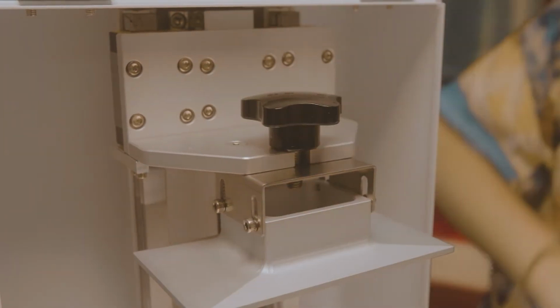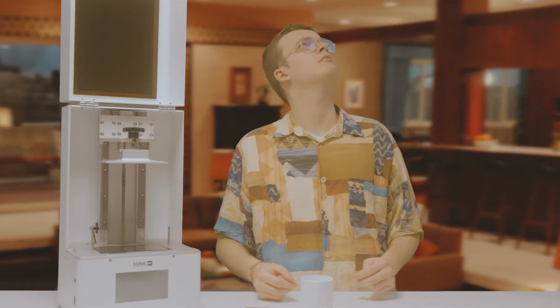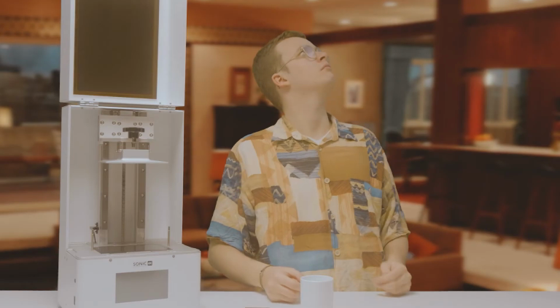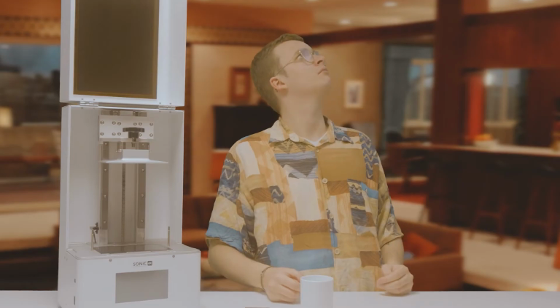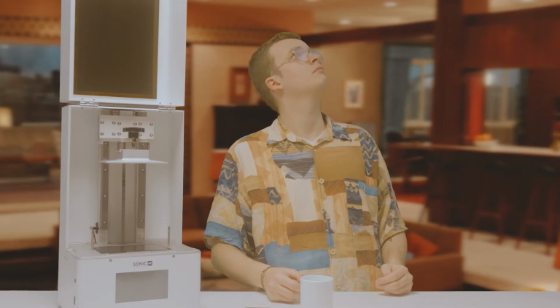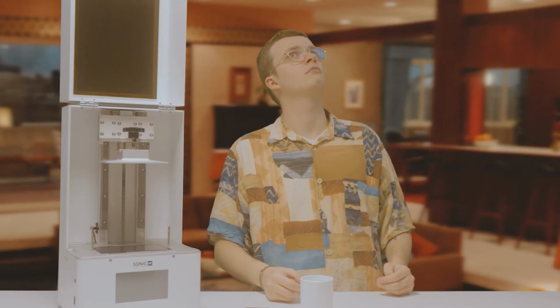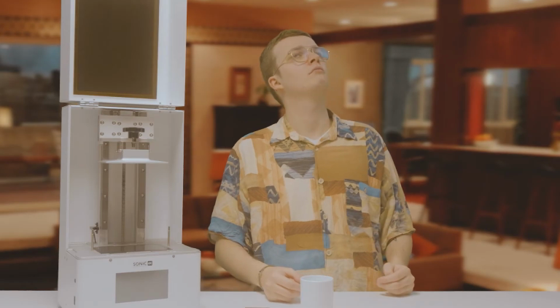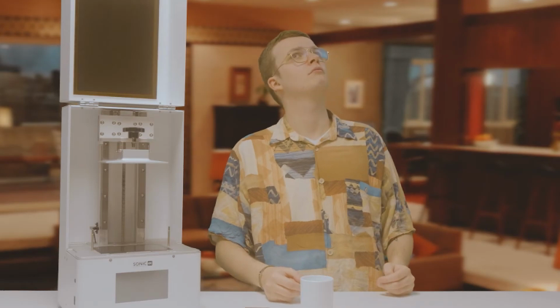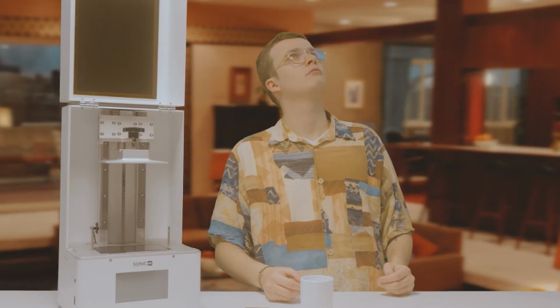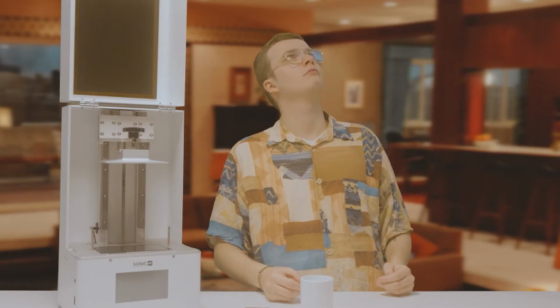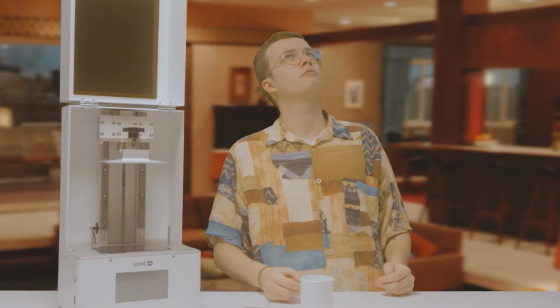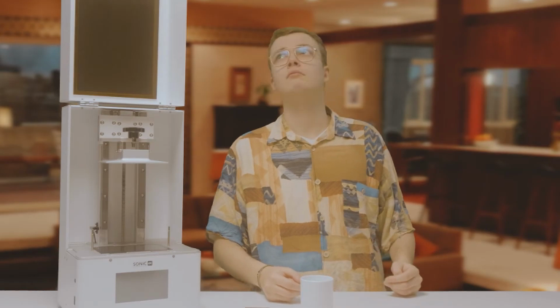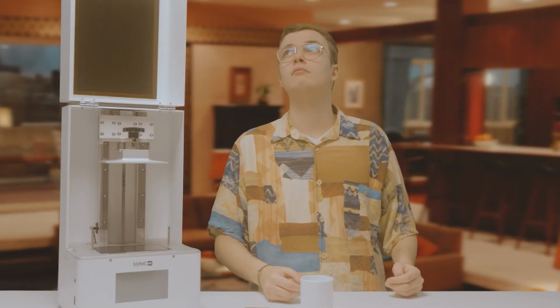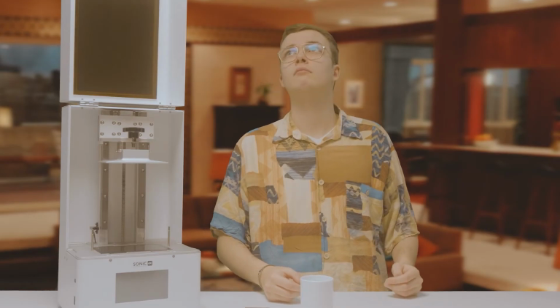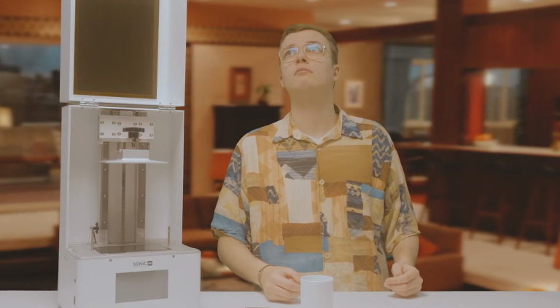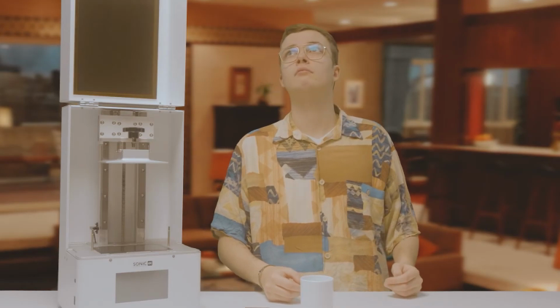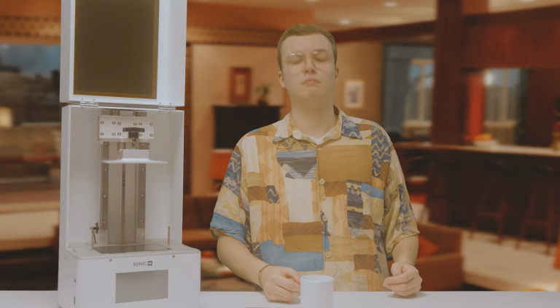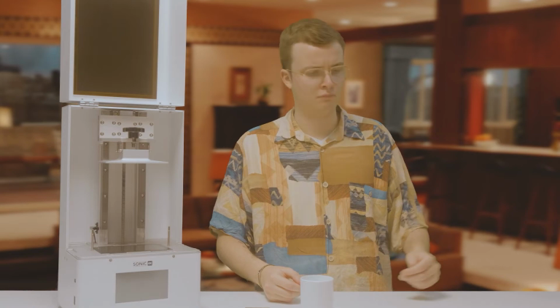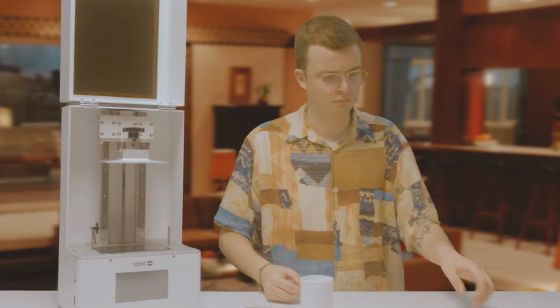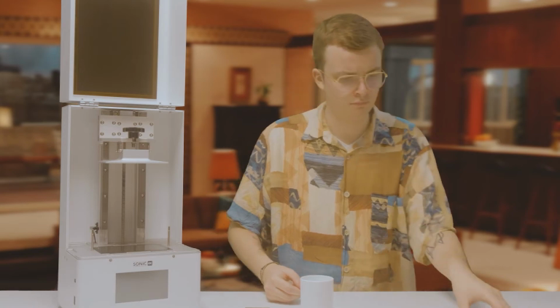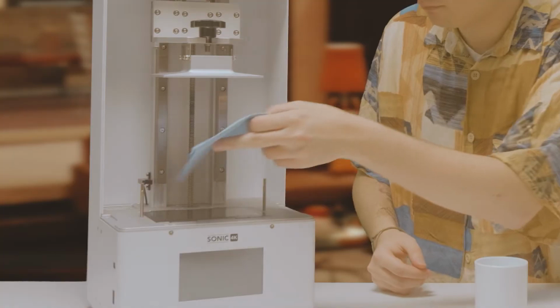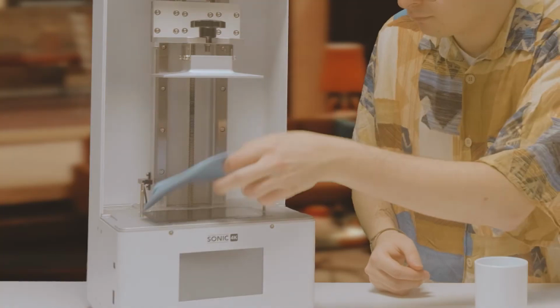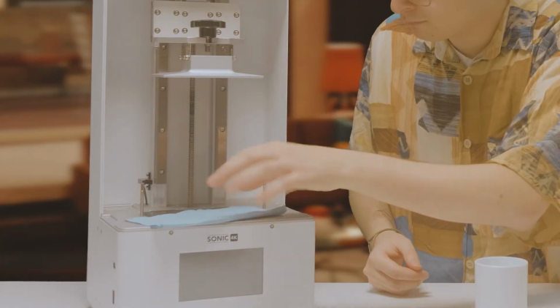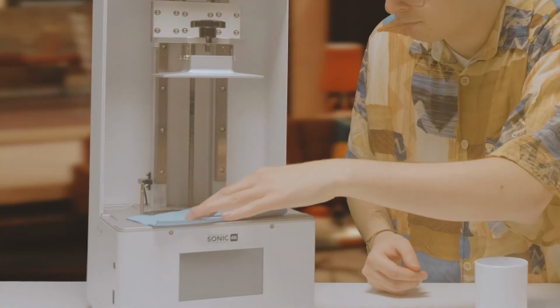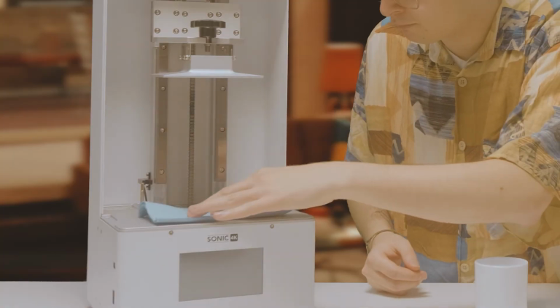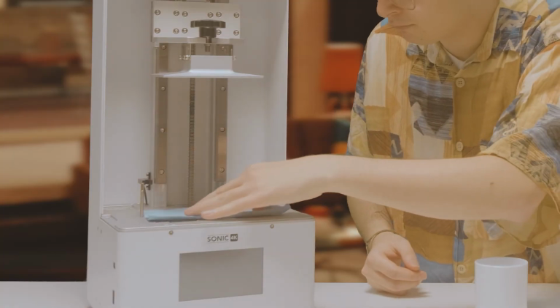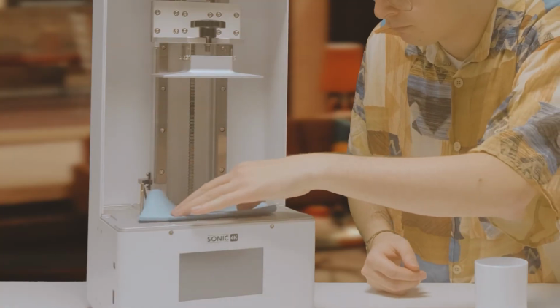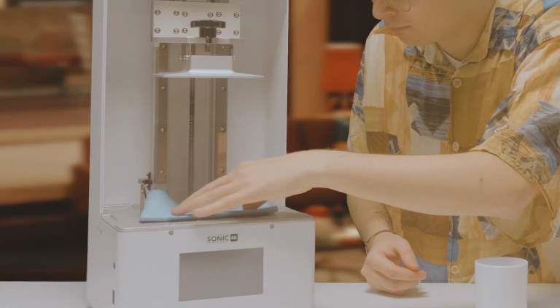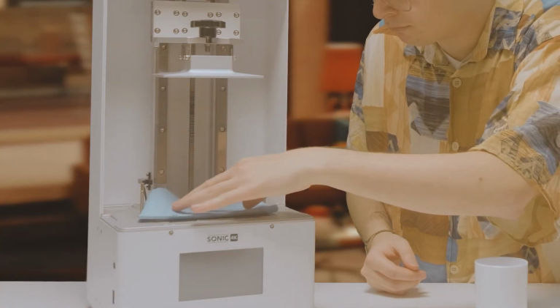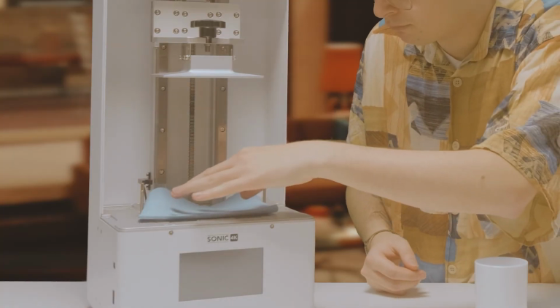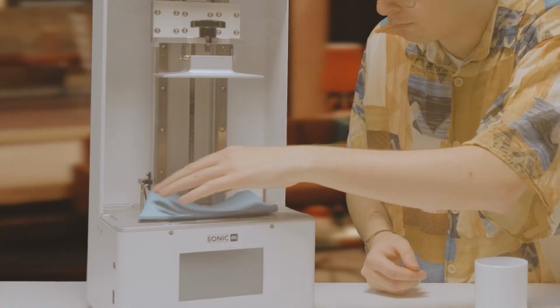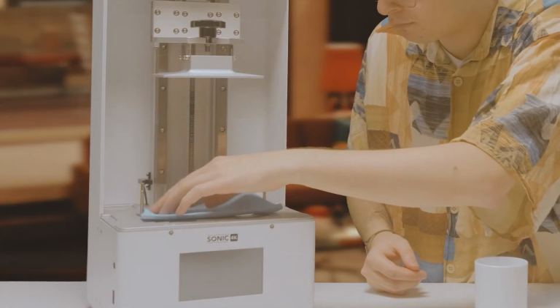Now you should place a small piece of paper on the screen below. We do this to protect the screen while we calibrate the build plate.